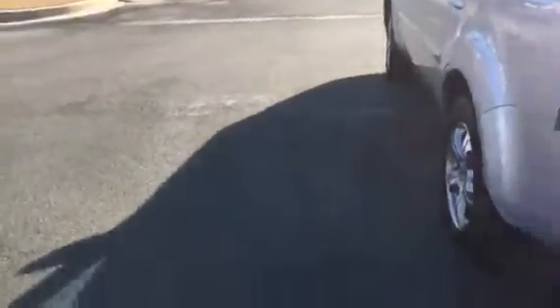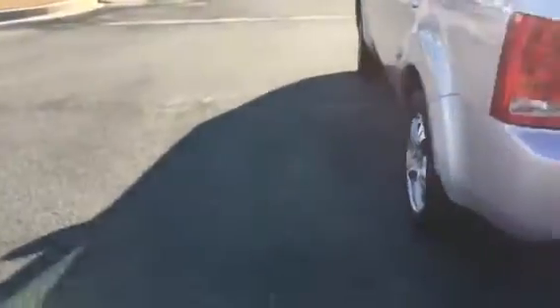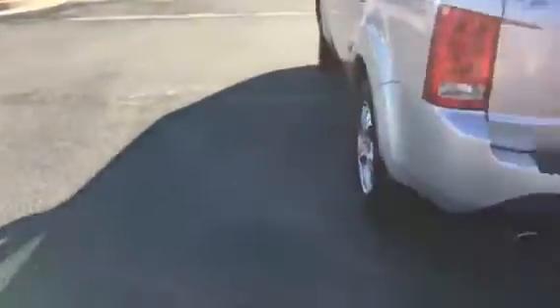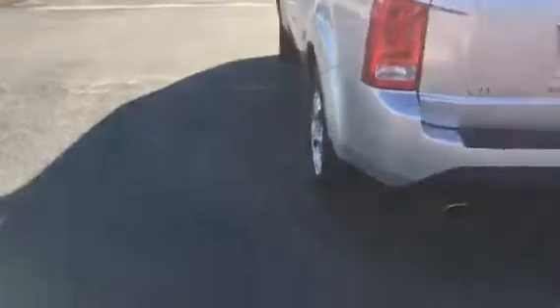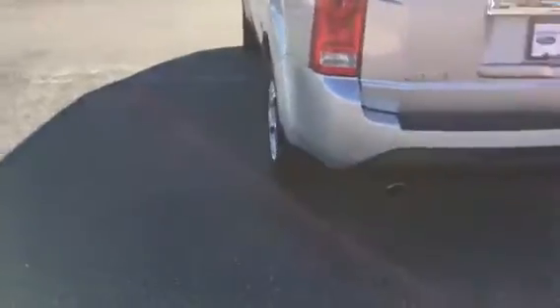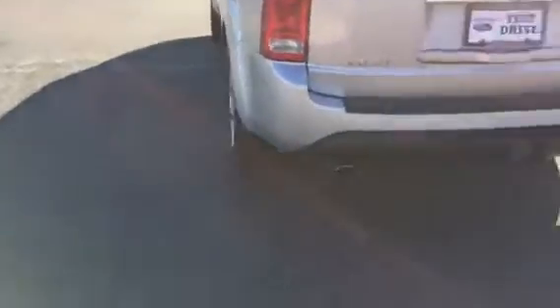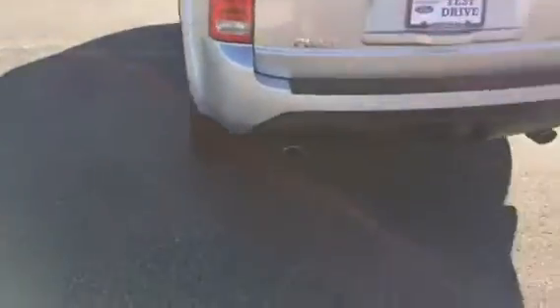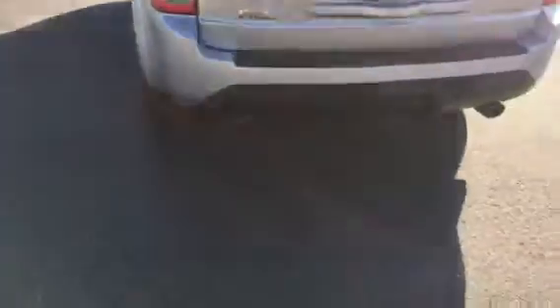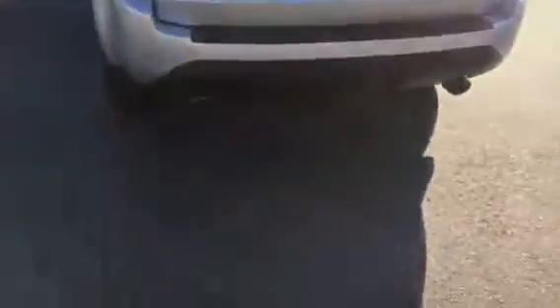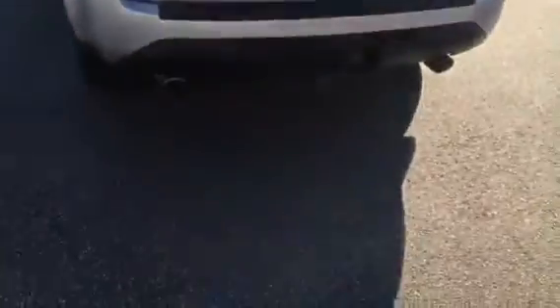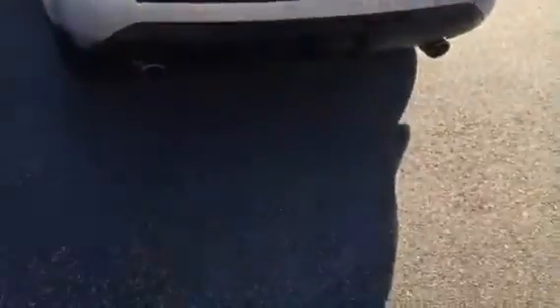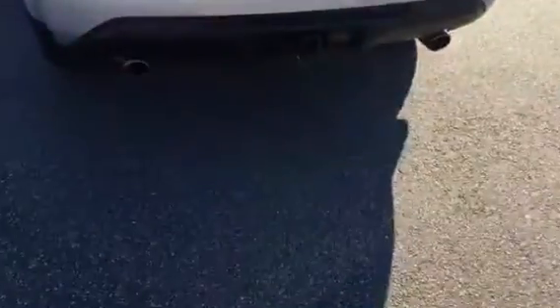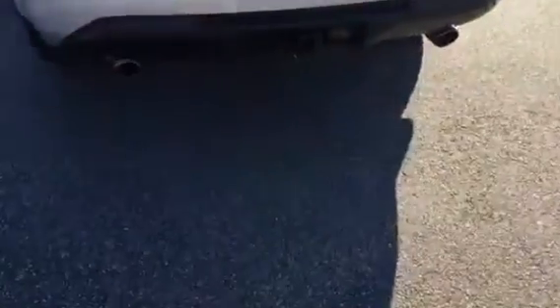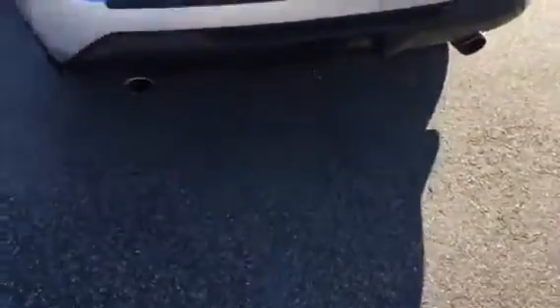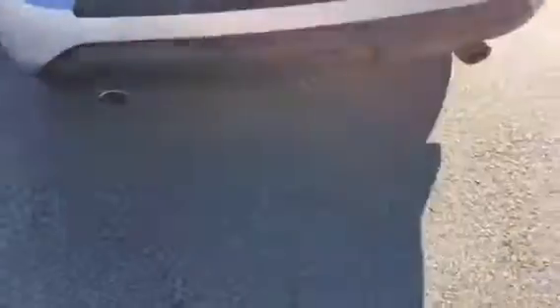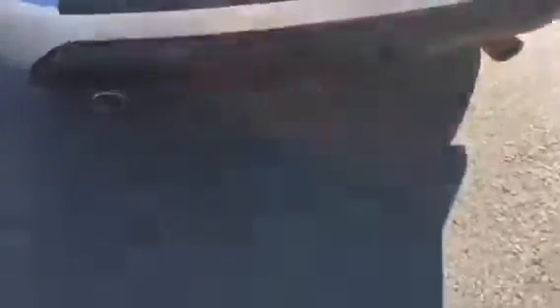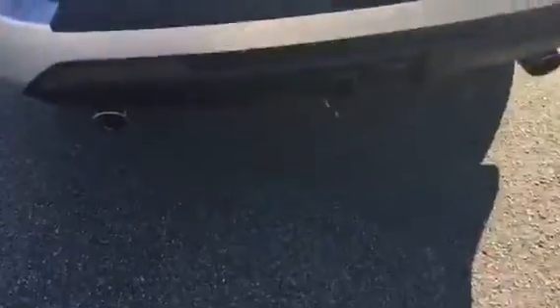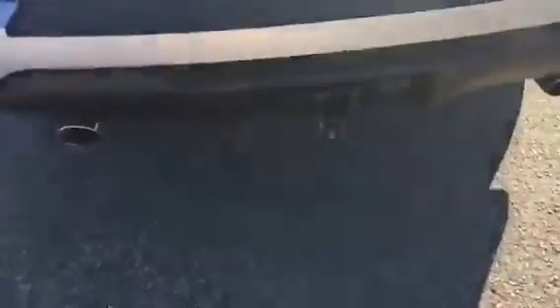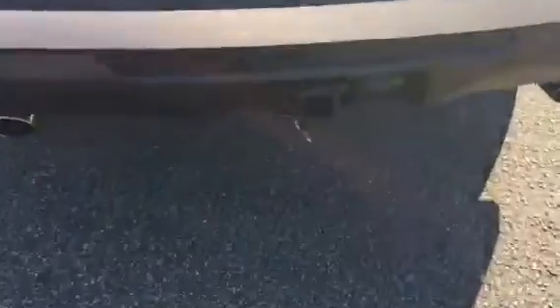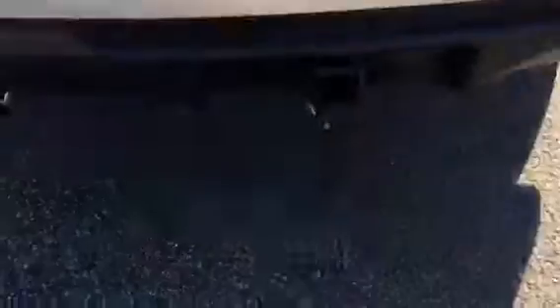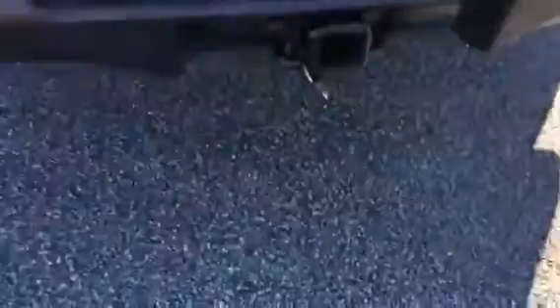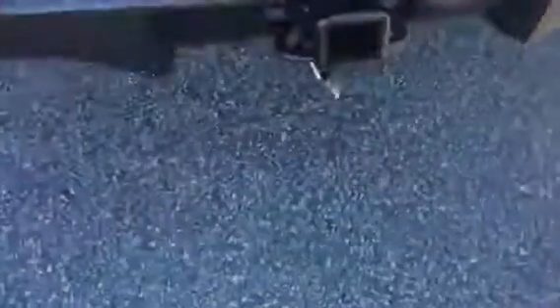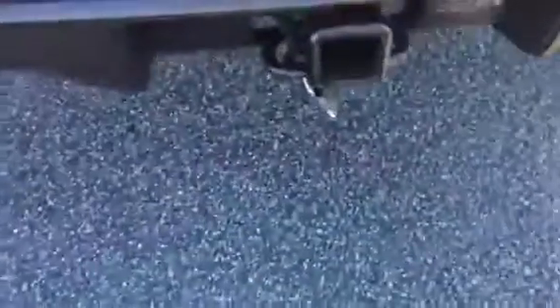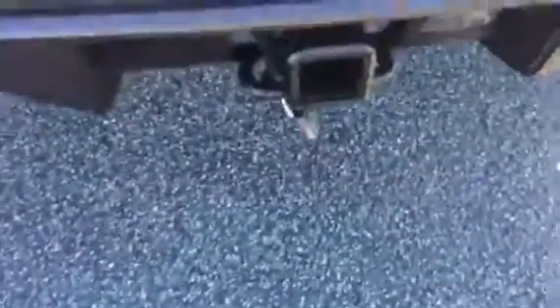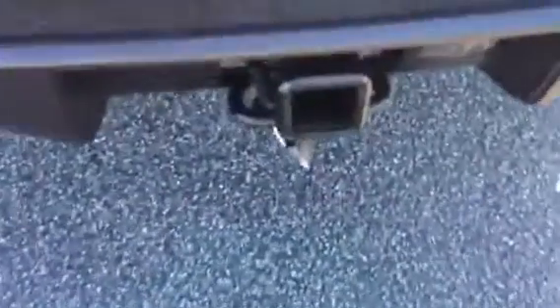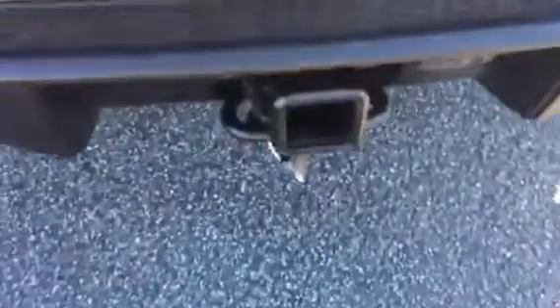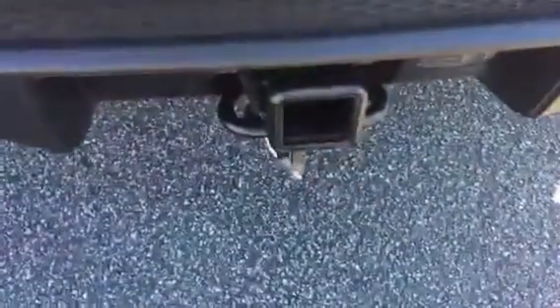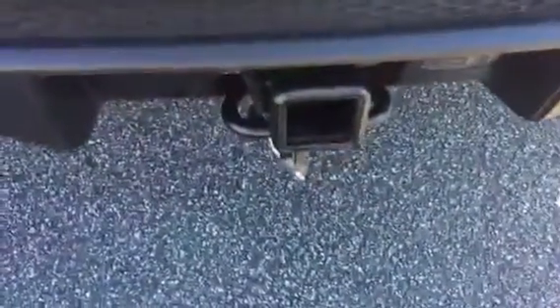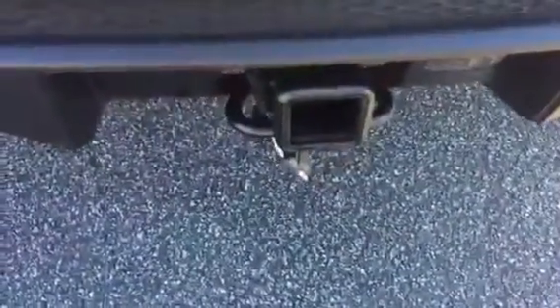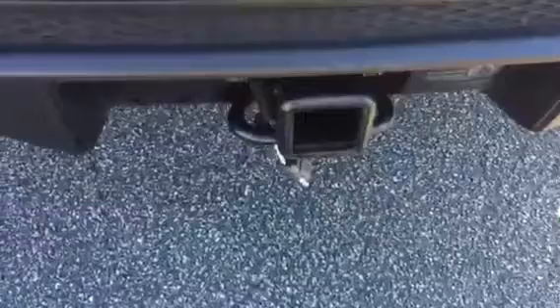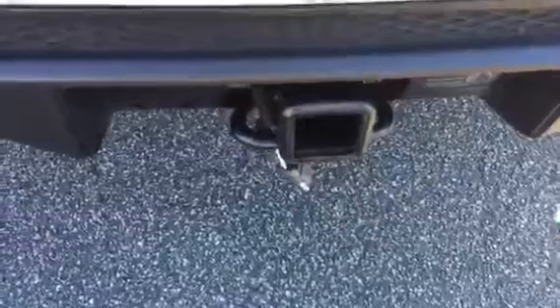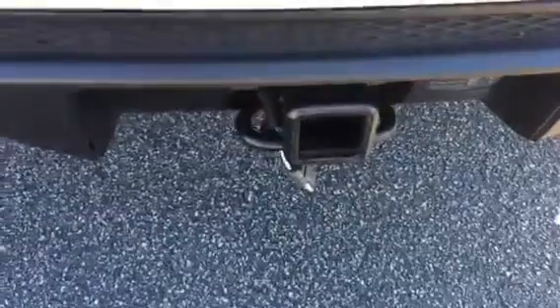Full-wheel drive. And like you asked me, it does have the trailer hitch.